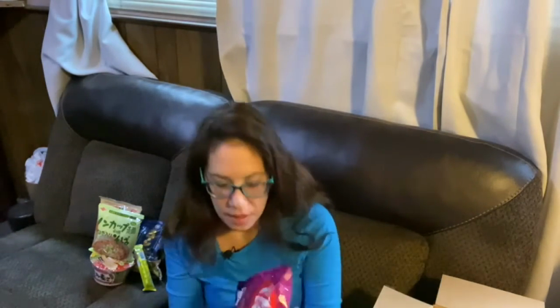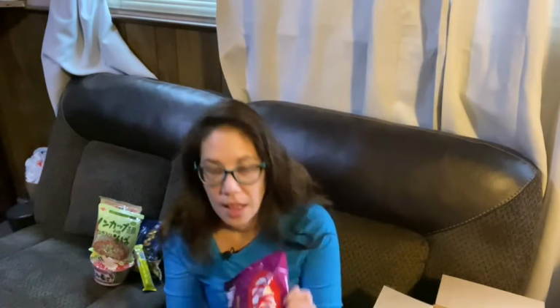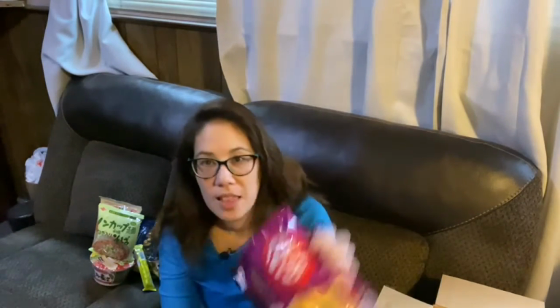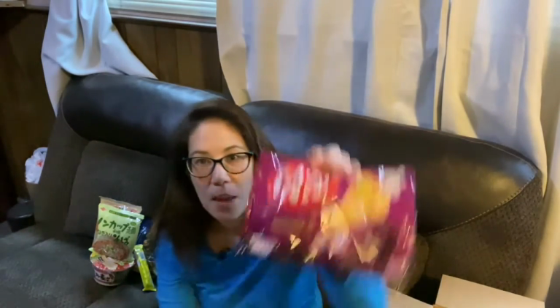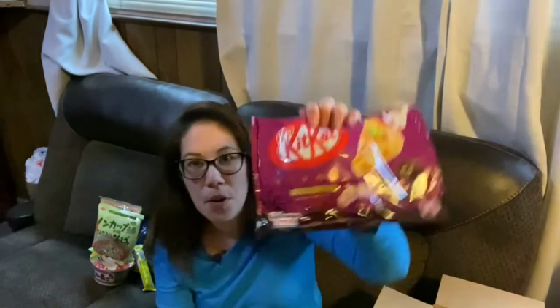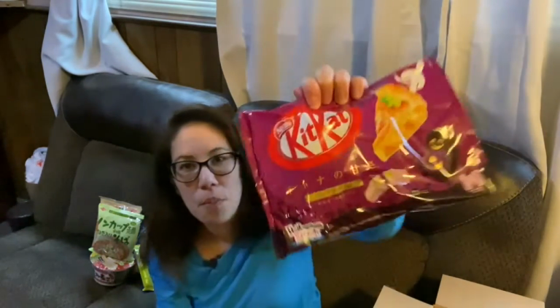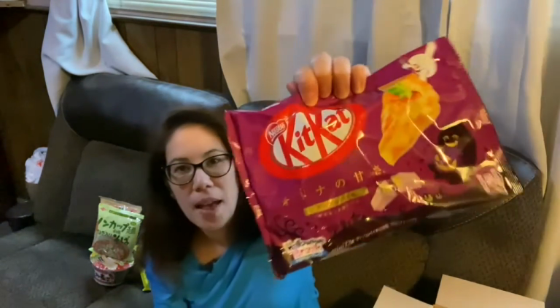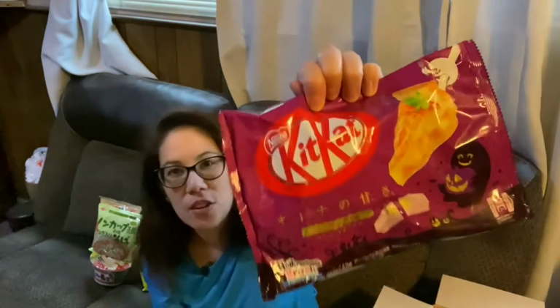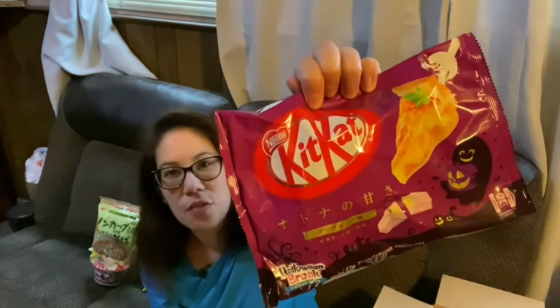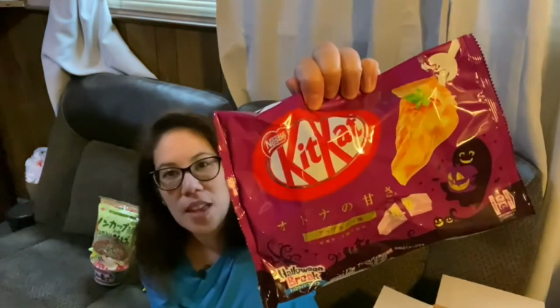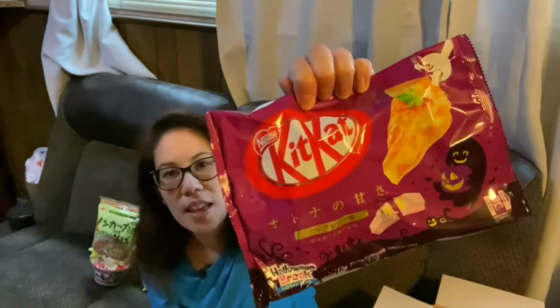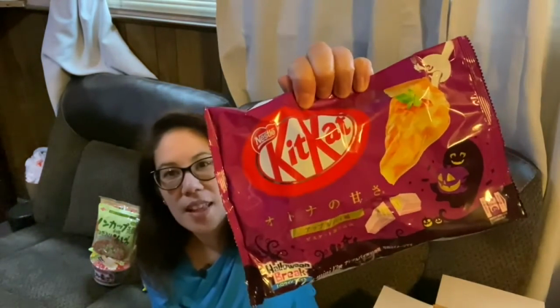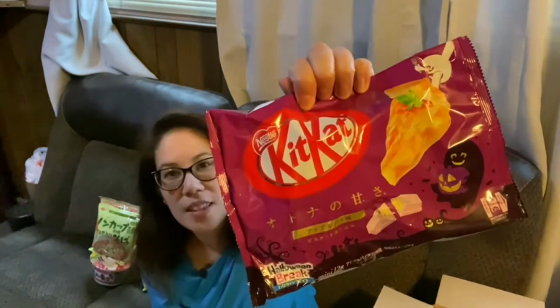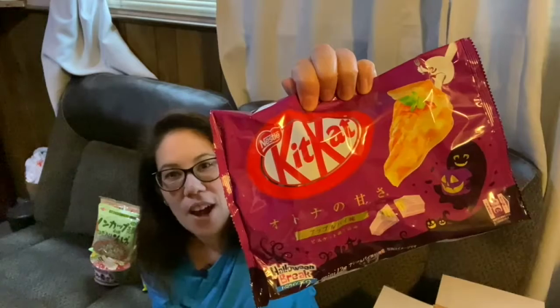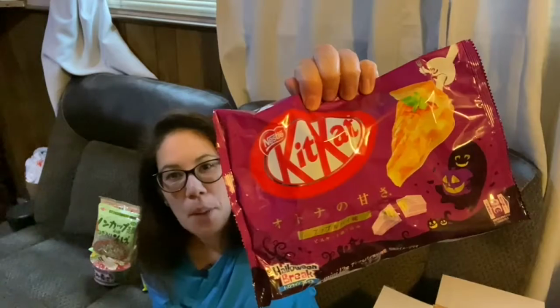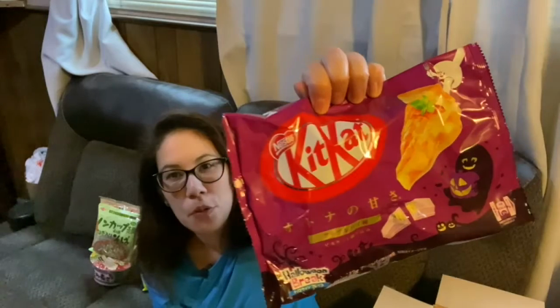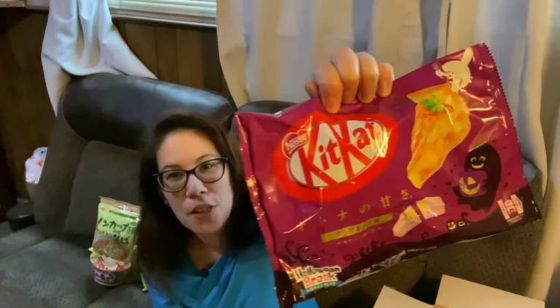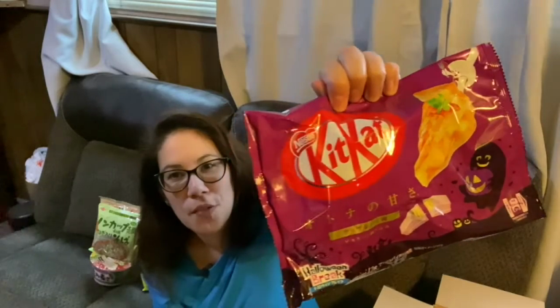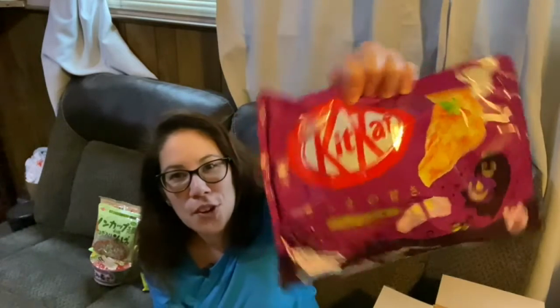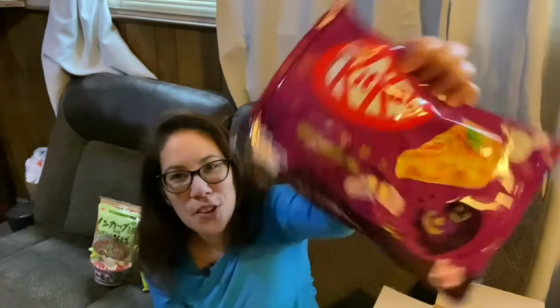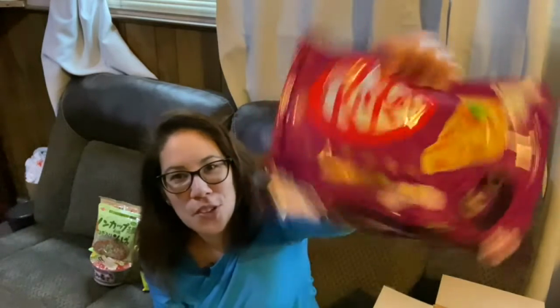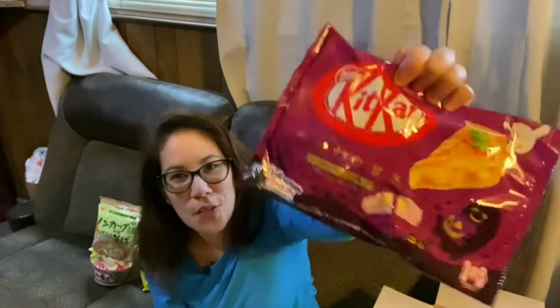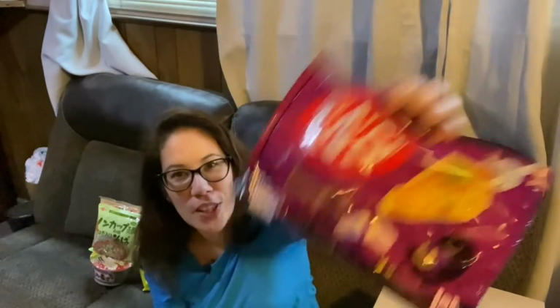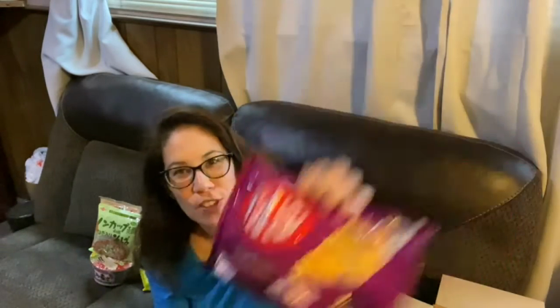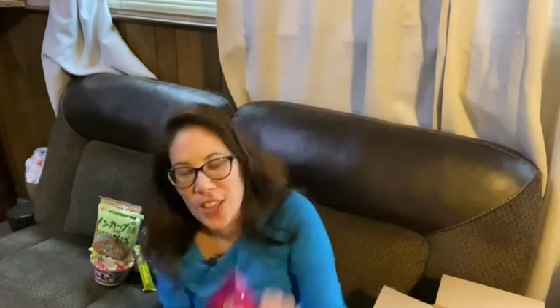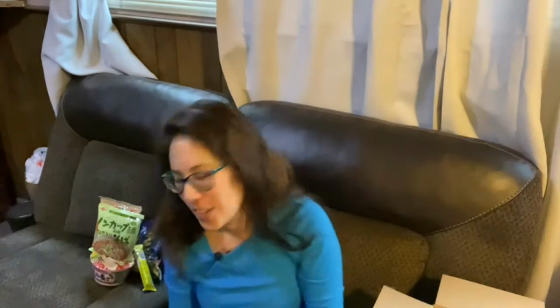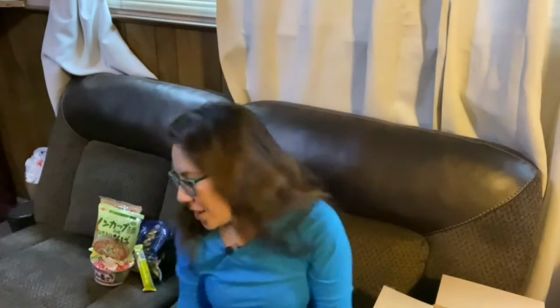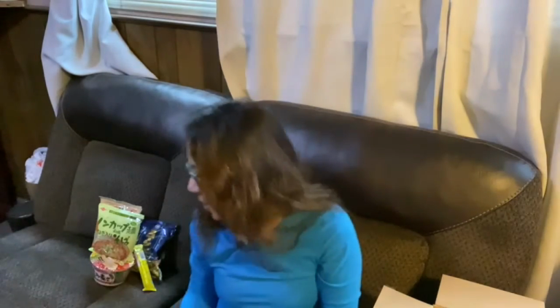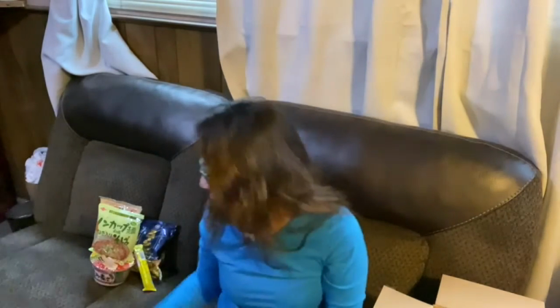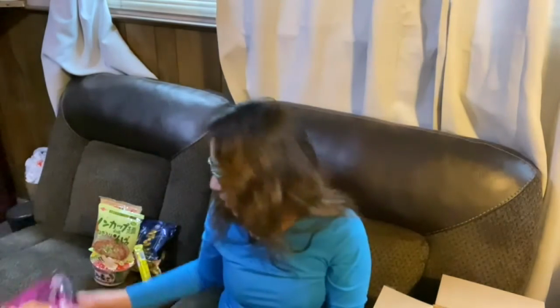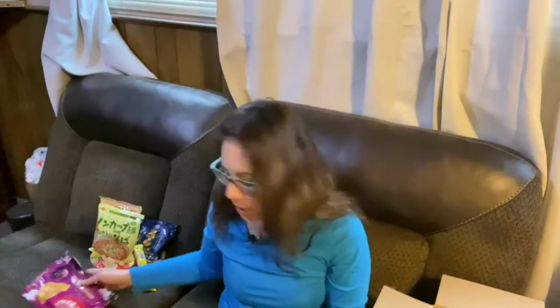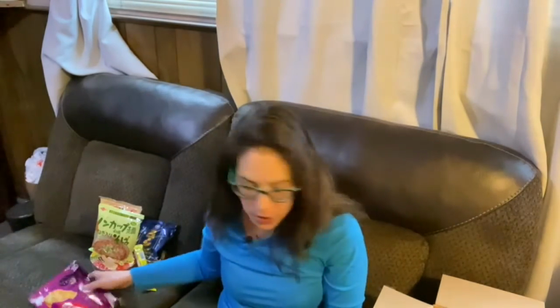And then they gave me a whole package of Kit Kats that are apple flavor. So fancy, fancy for my sweet tooth.